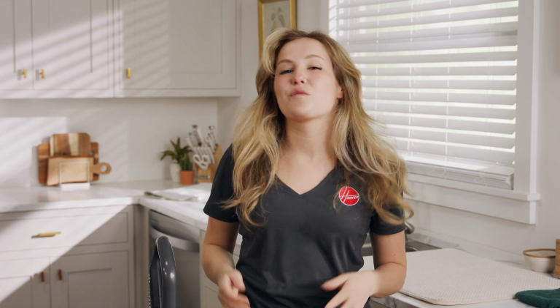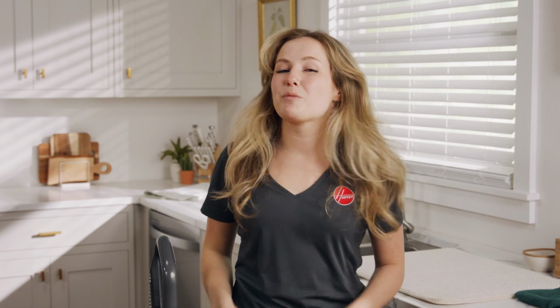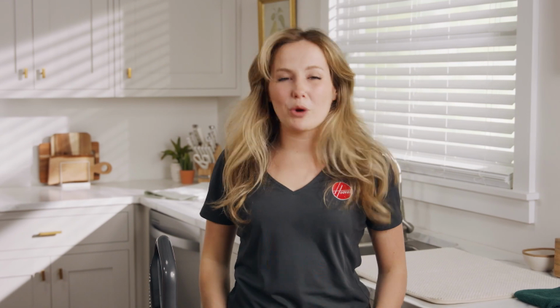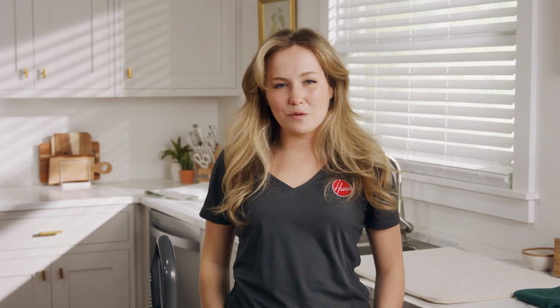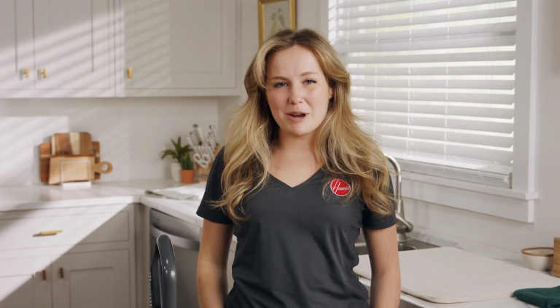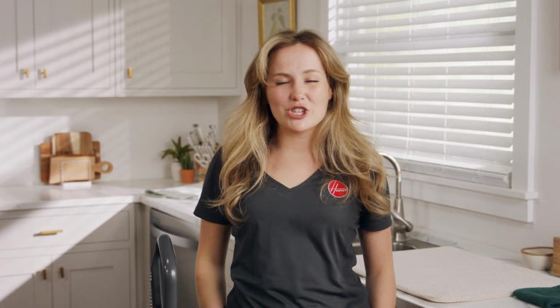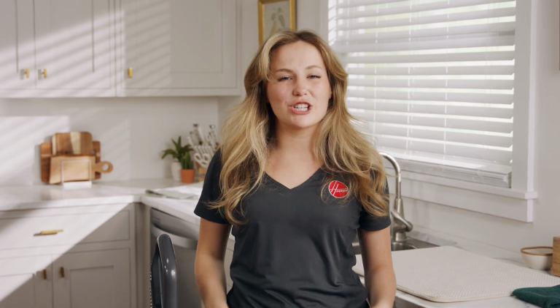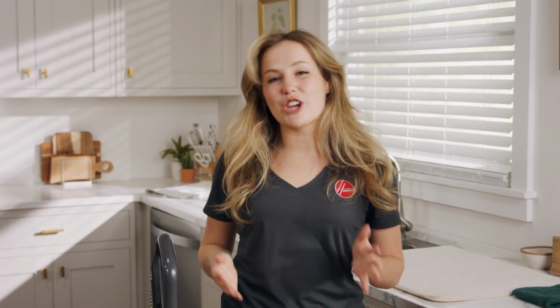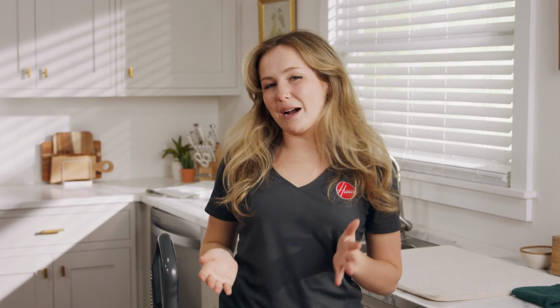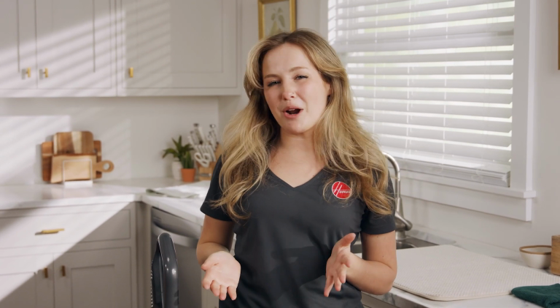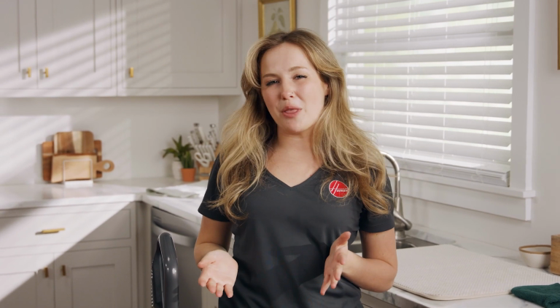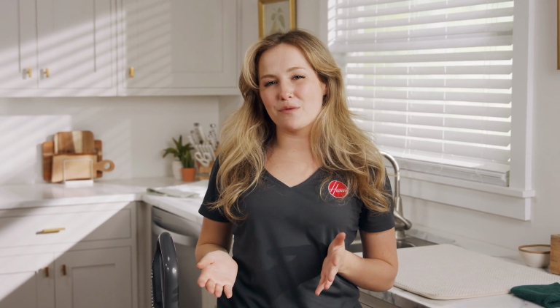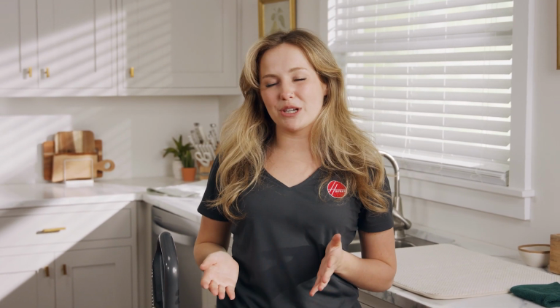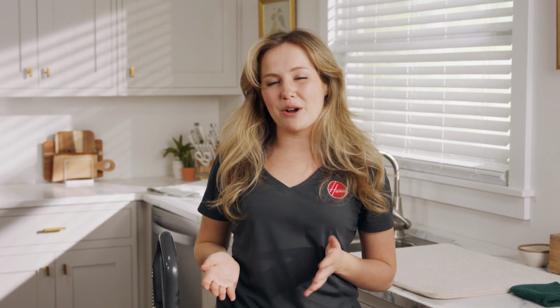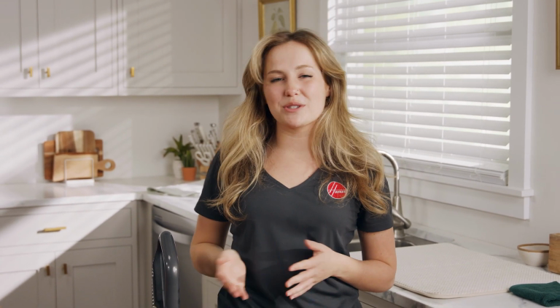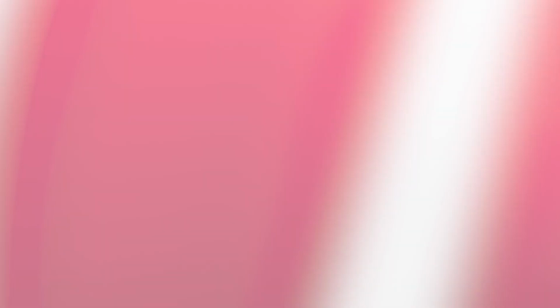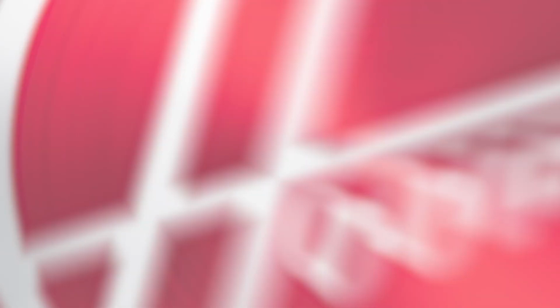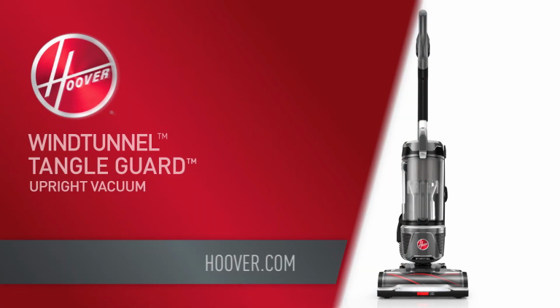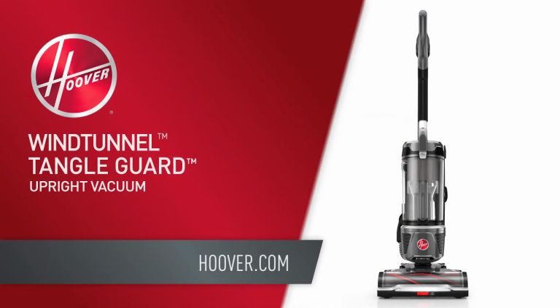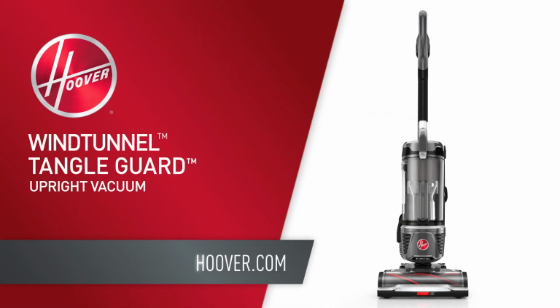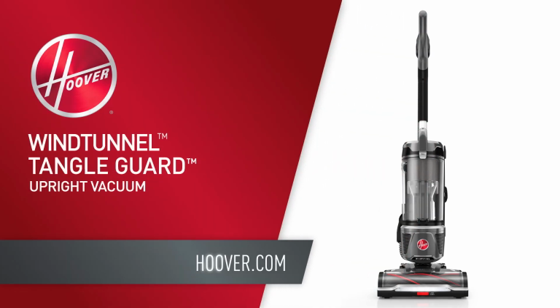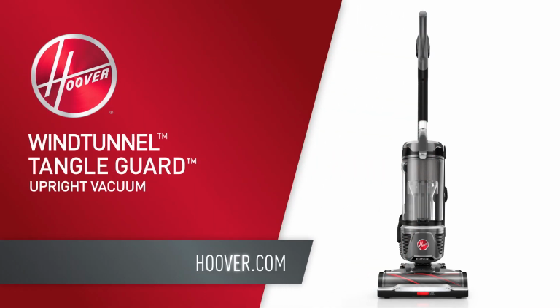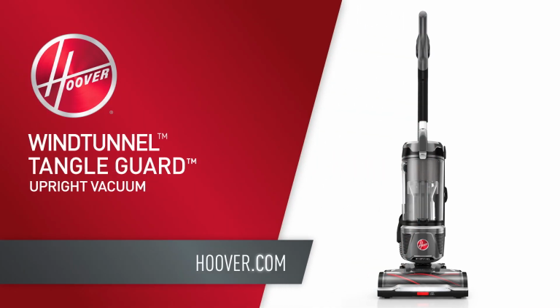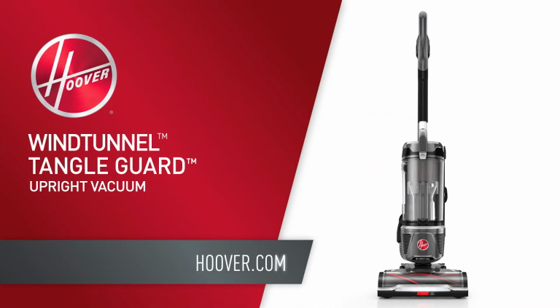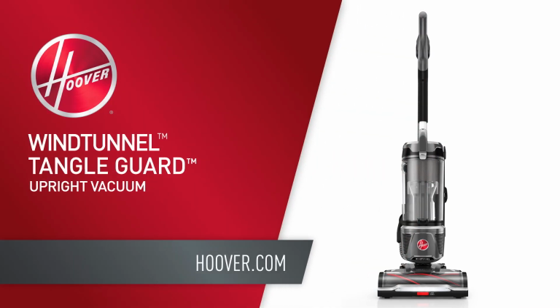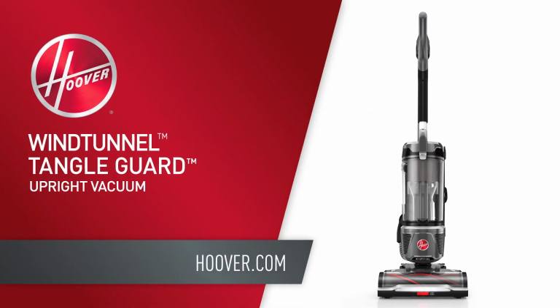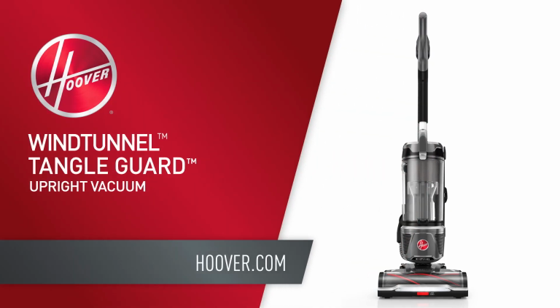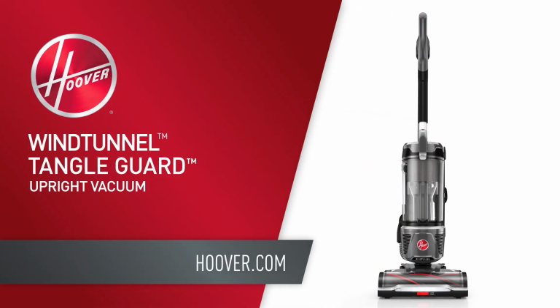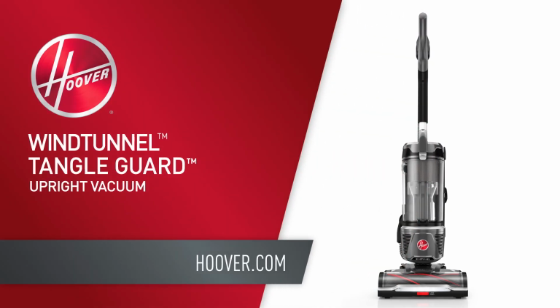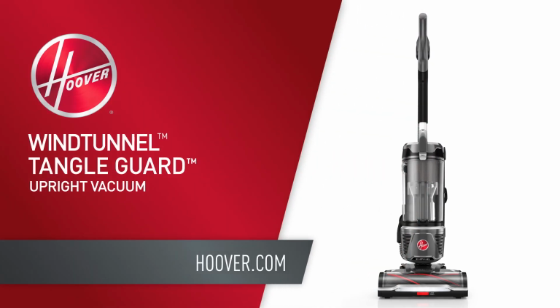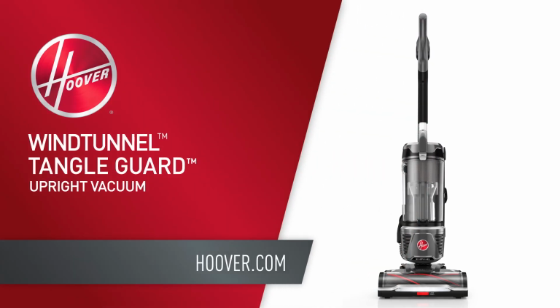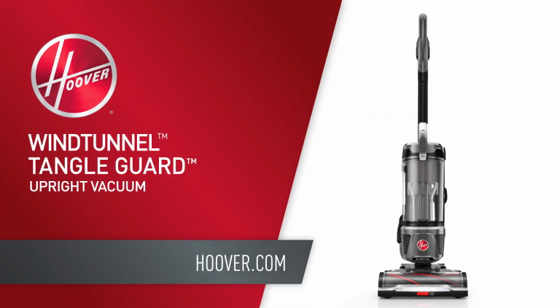For more information, check out our other videos or reach out to us on hoover.com.